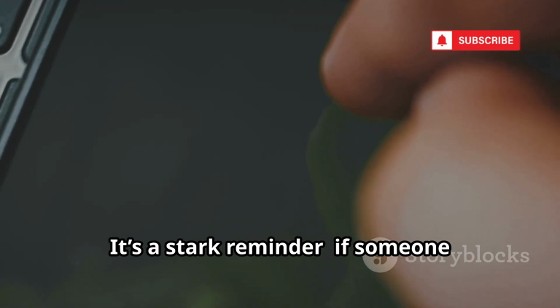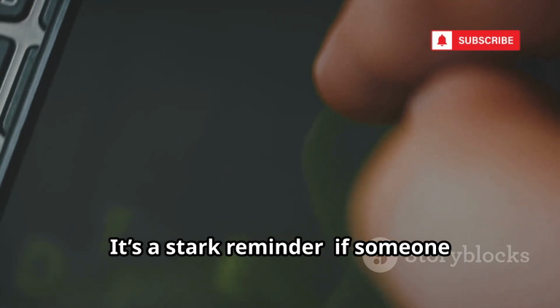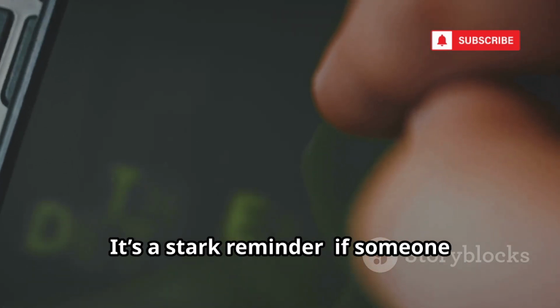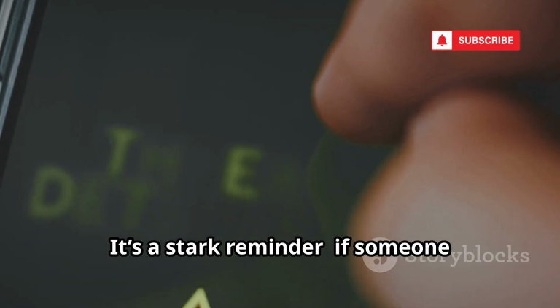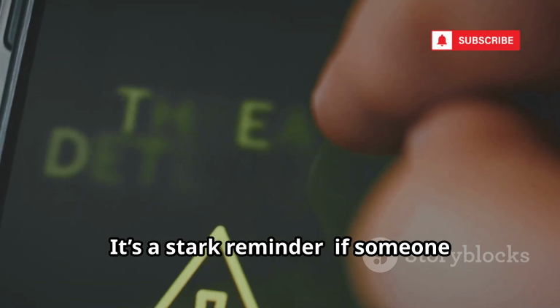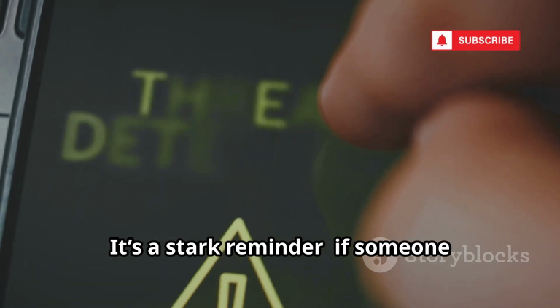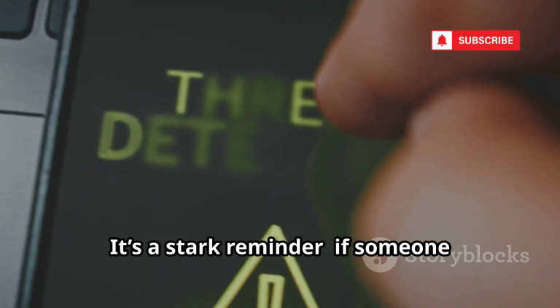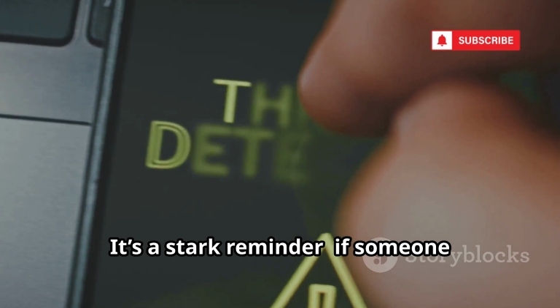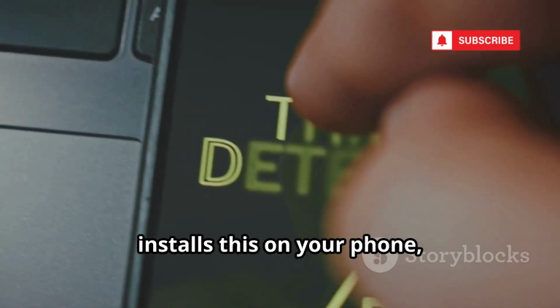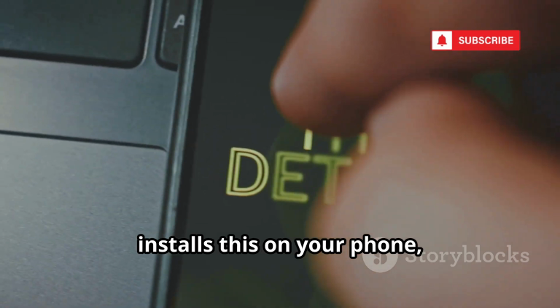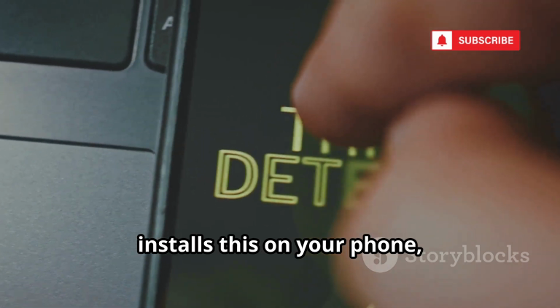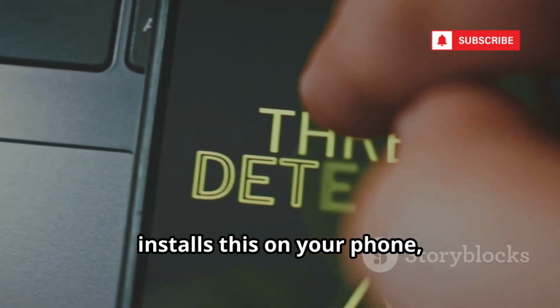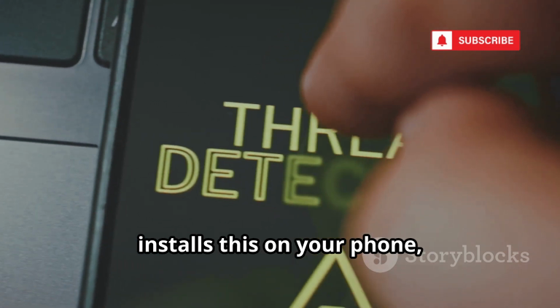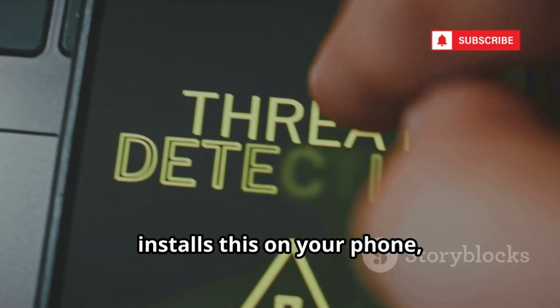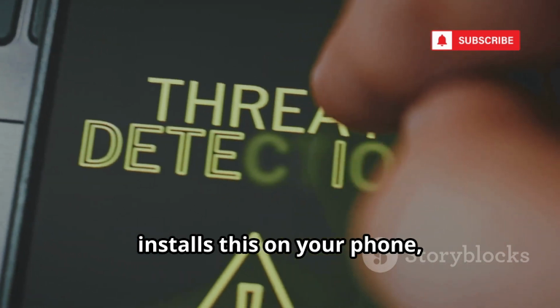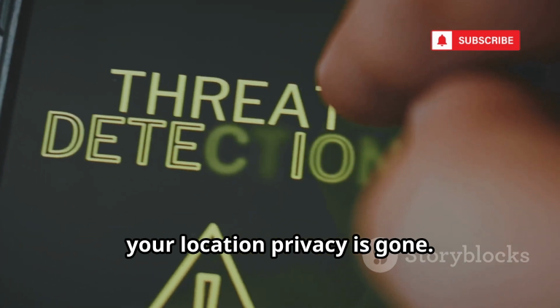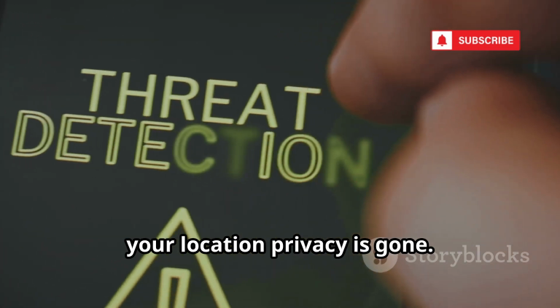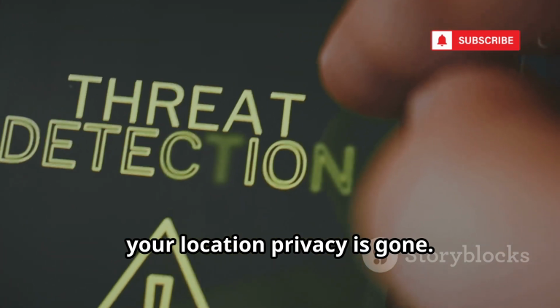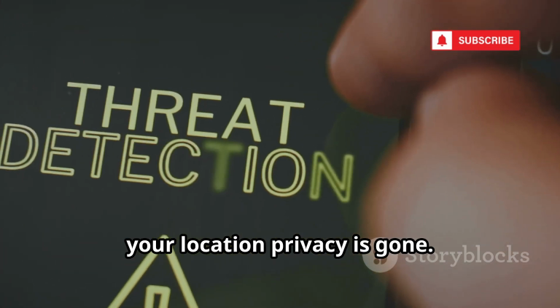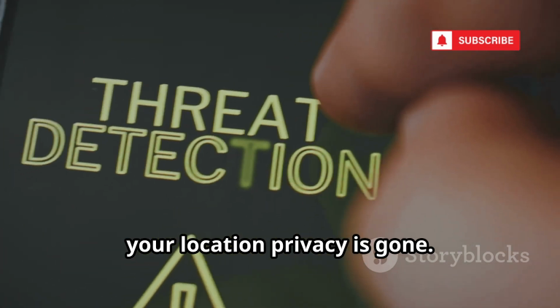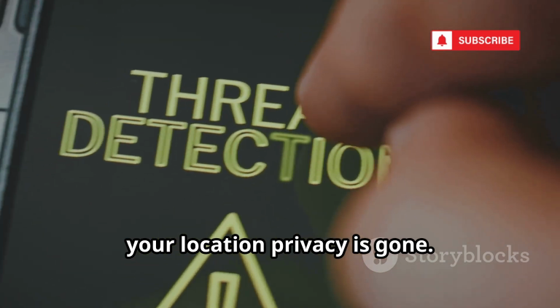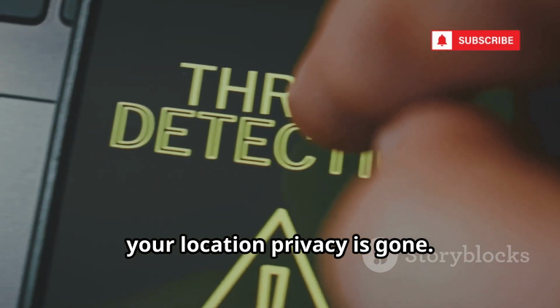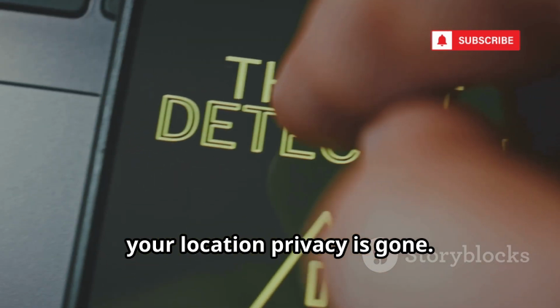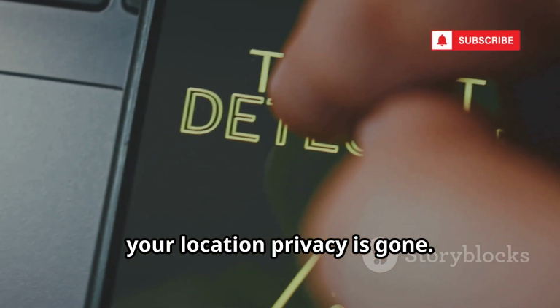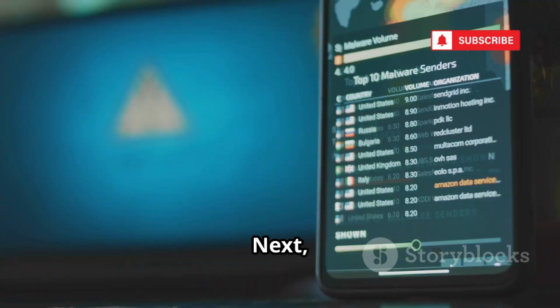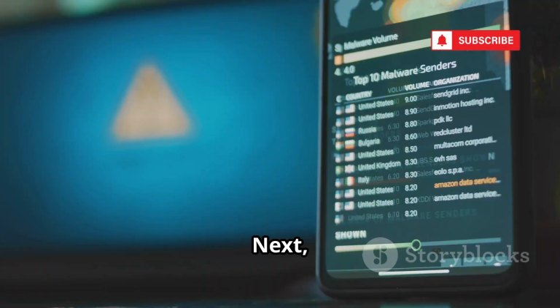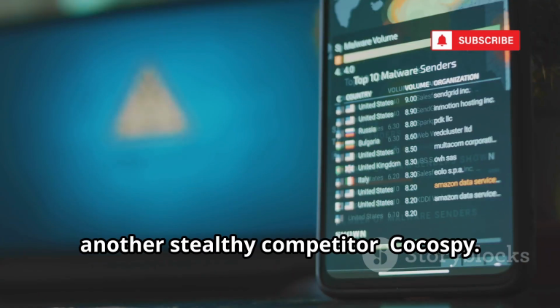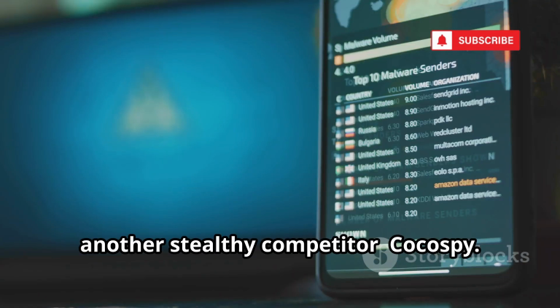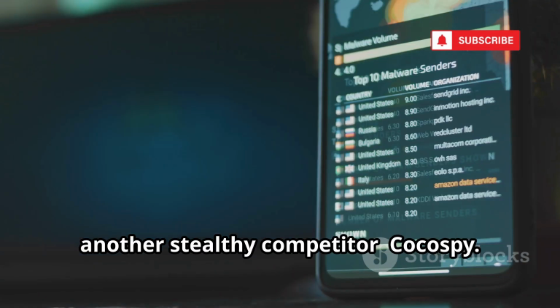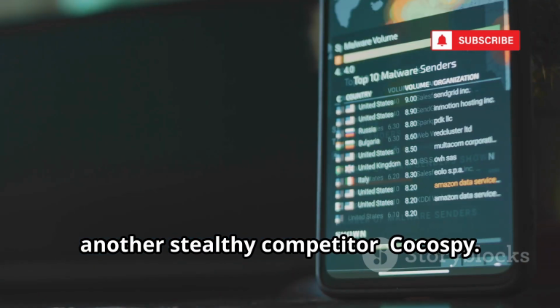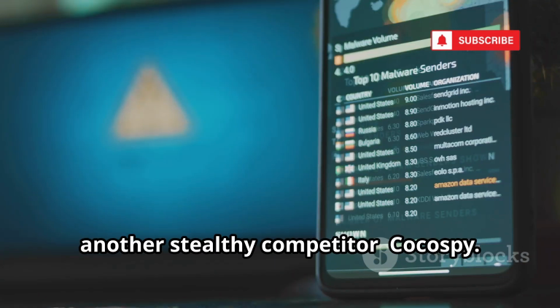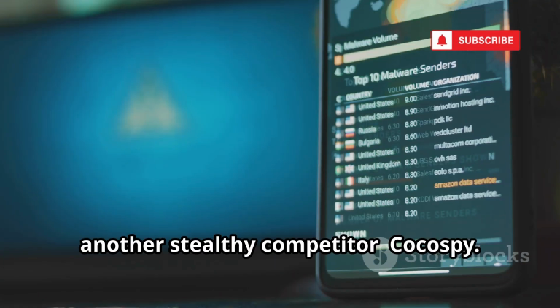It's a stark reminder: if someone installs this on your phone, your location privacy is gone. Next, another stealthy competitor — Kokospi.